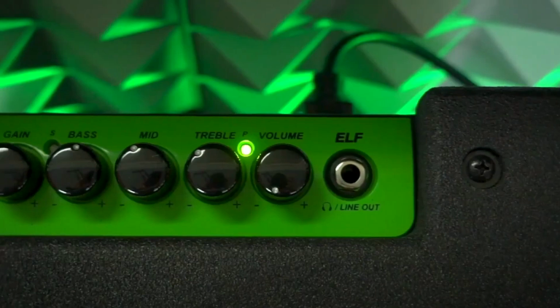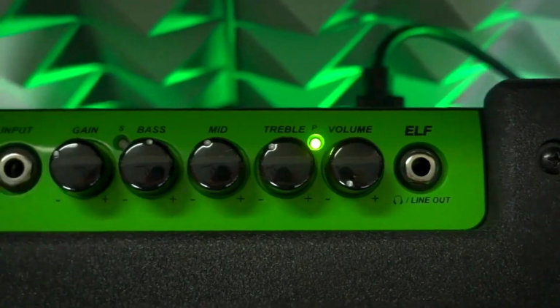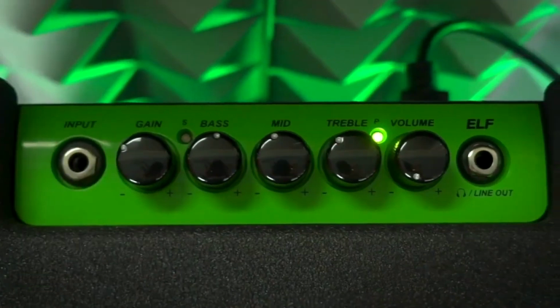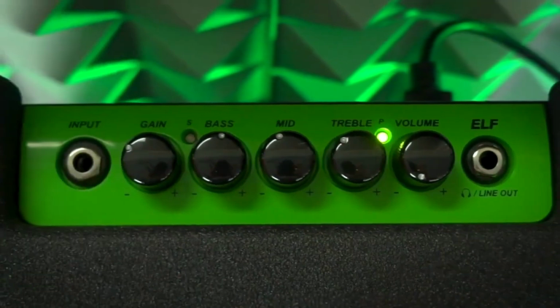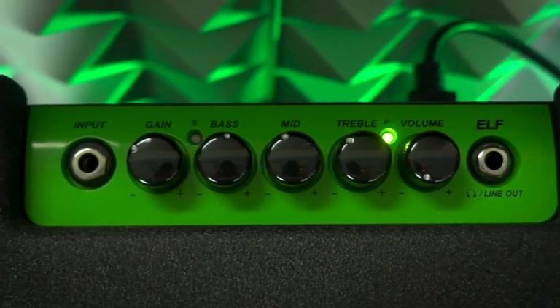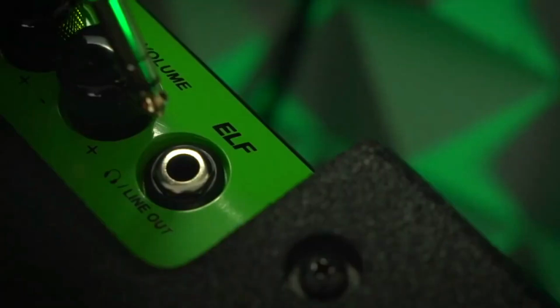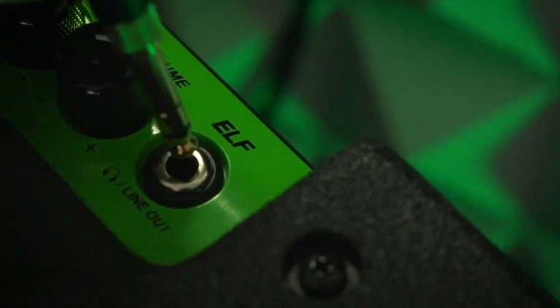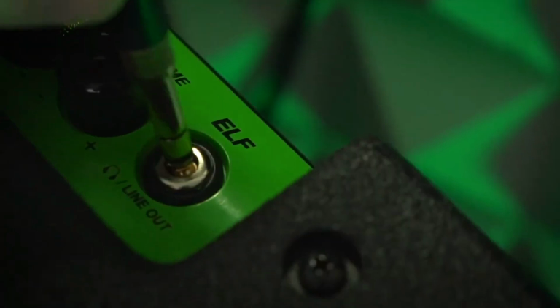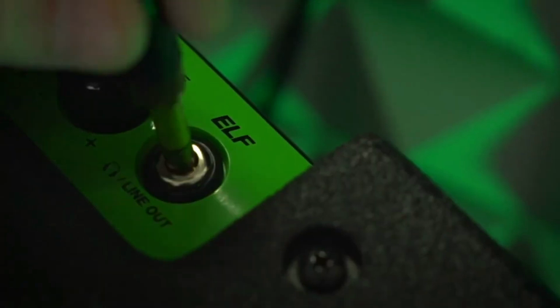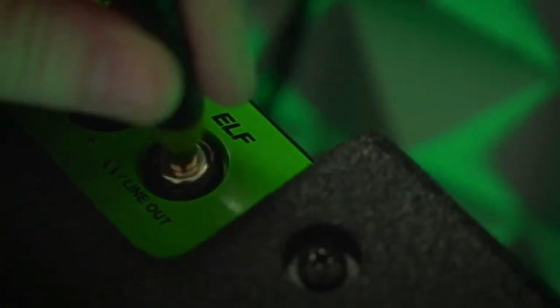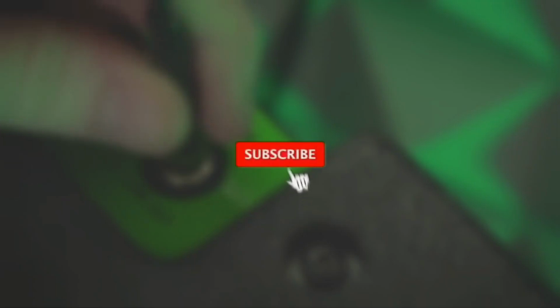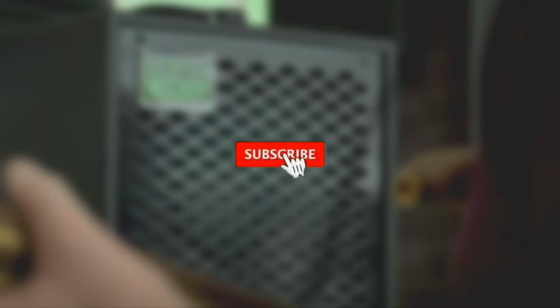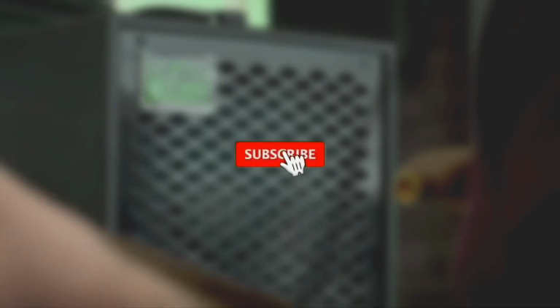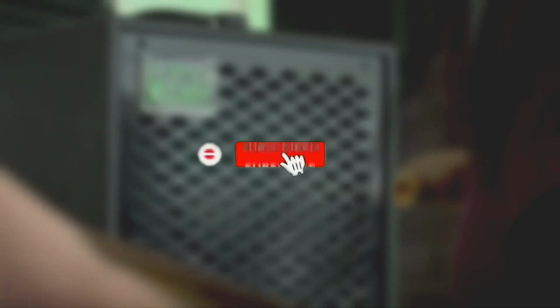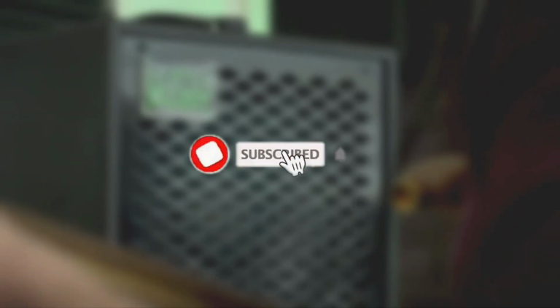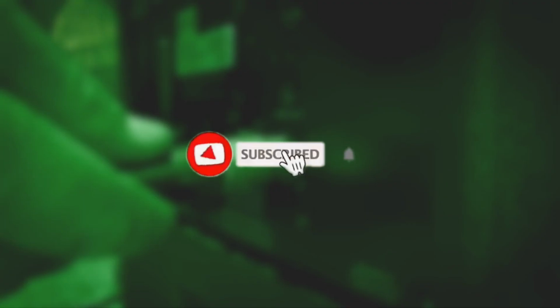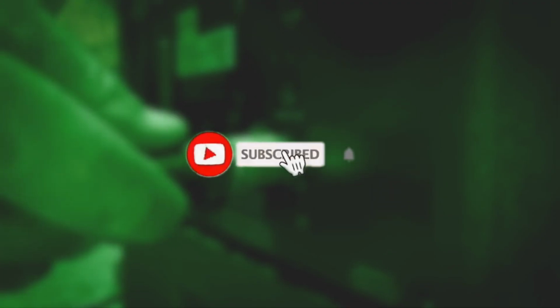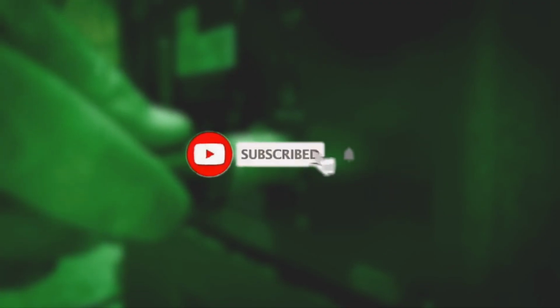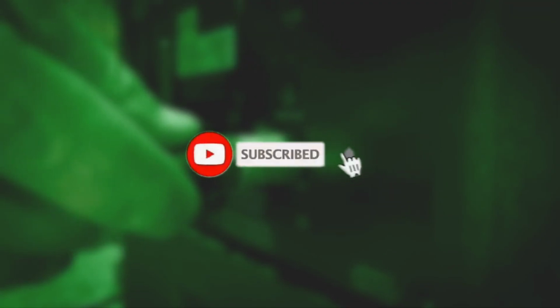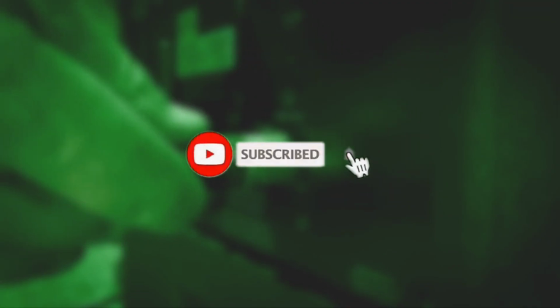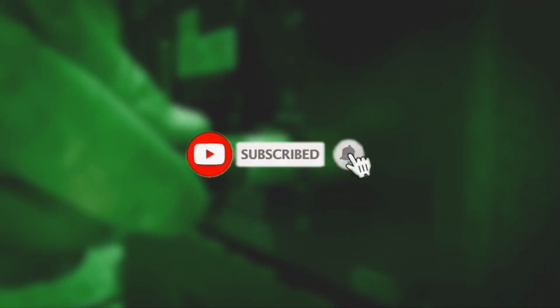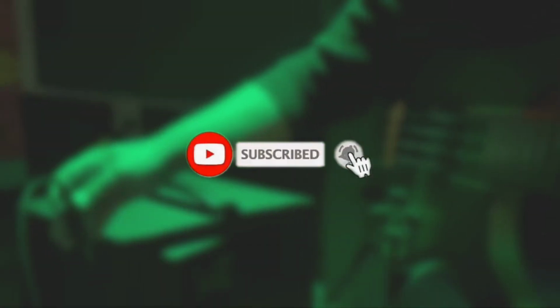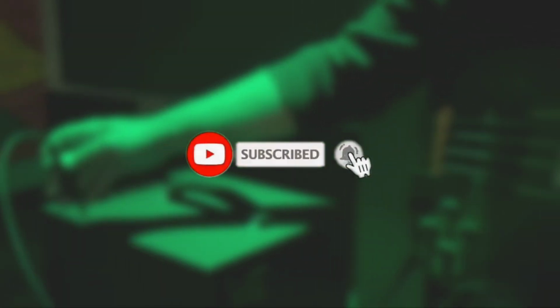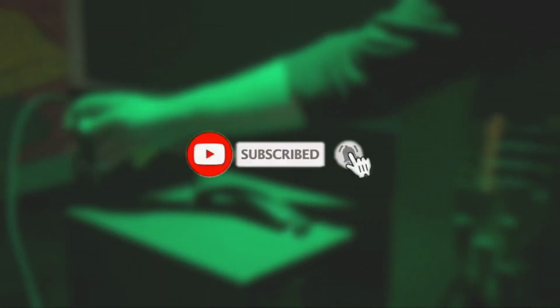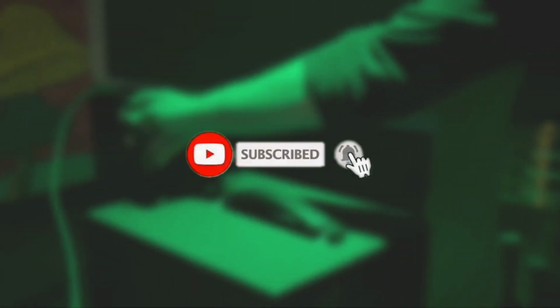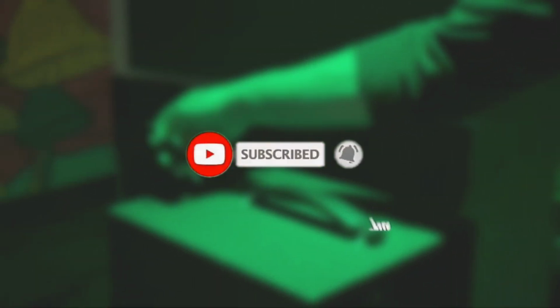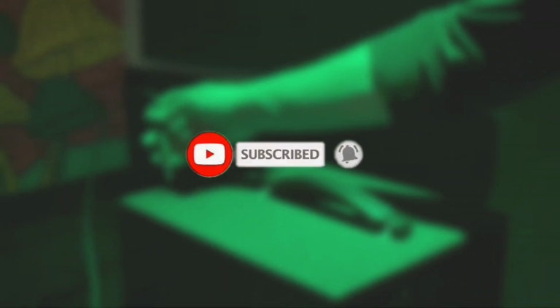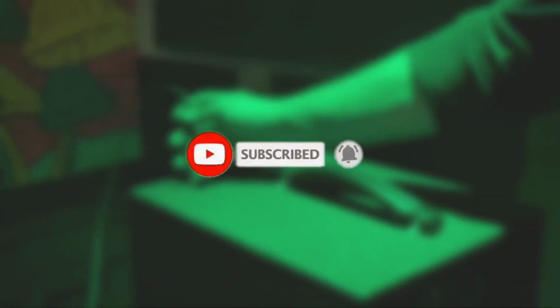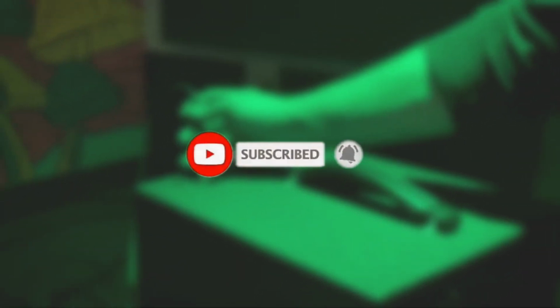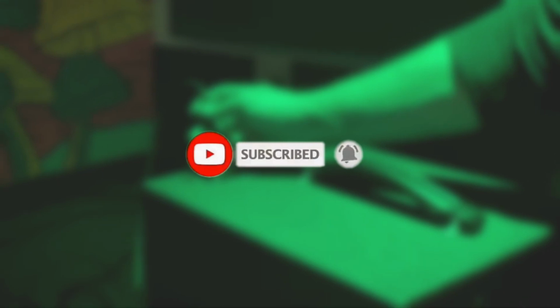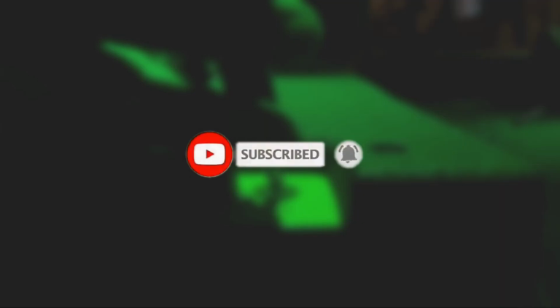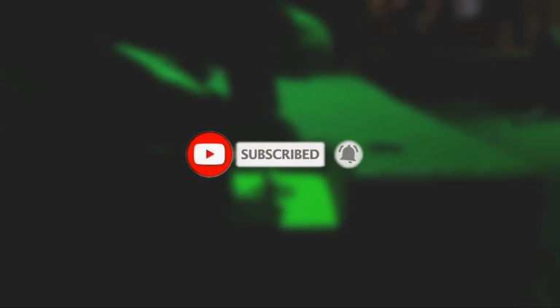Welcome to my YouTube channel. Don't forget to subscribe and press the bell icon so you don't miss important videos in the future.